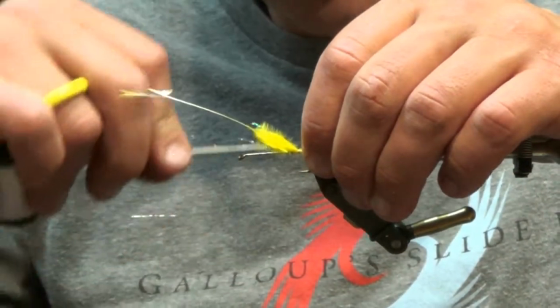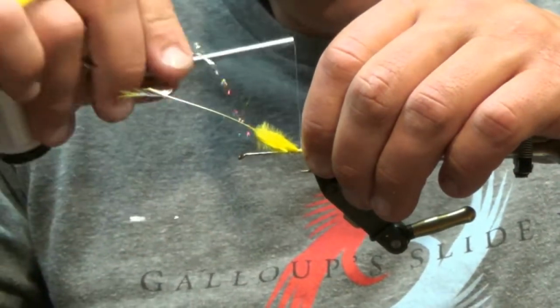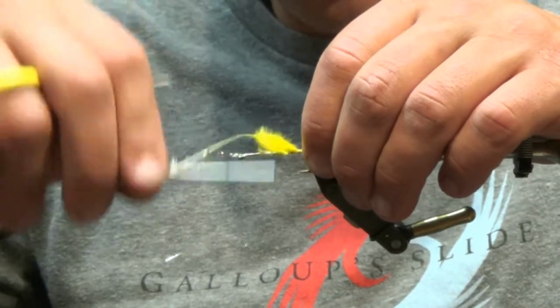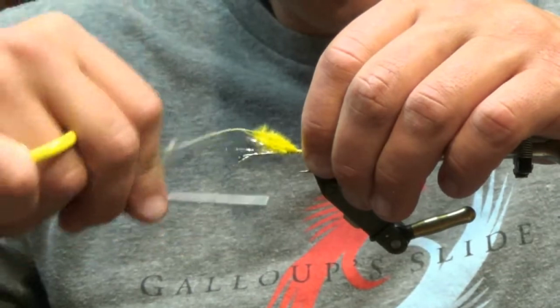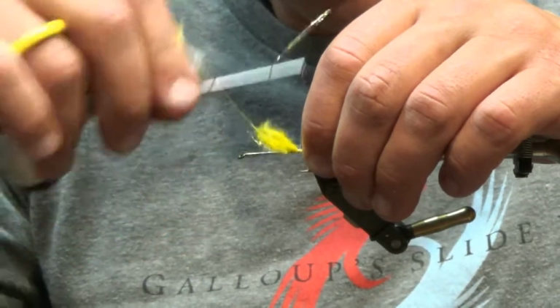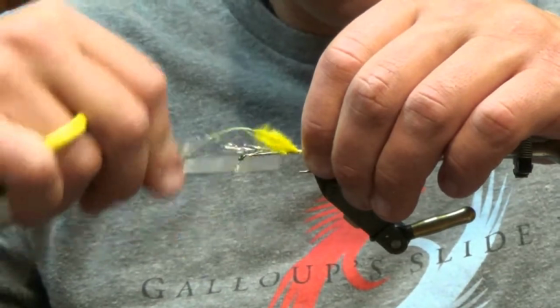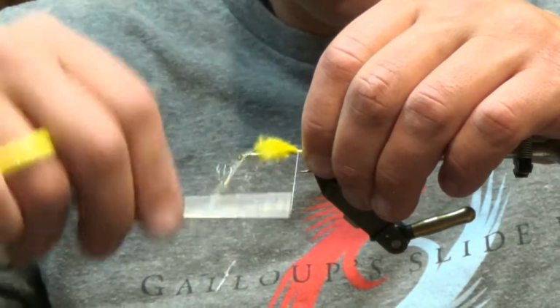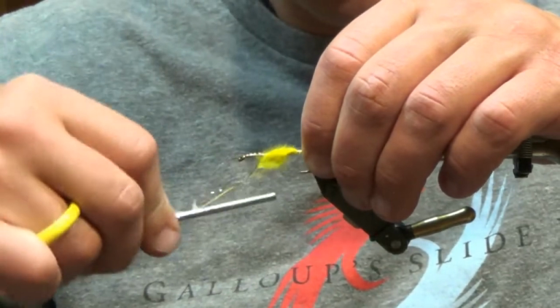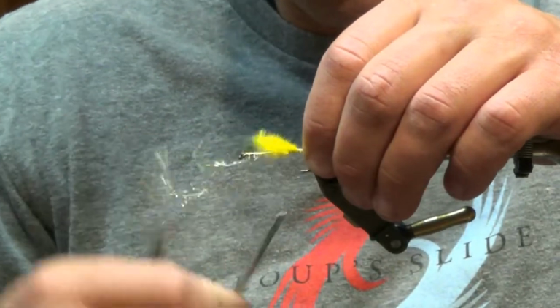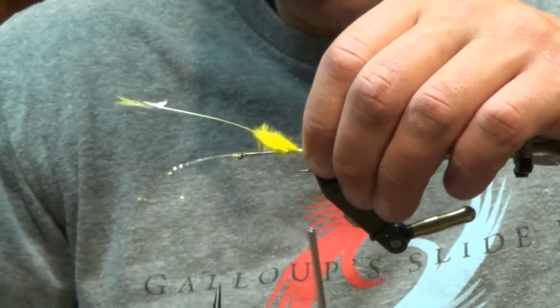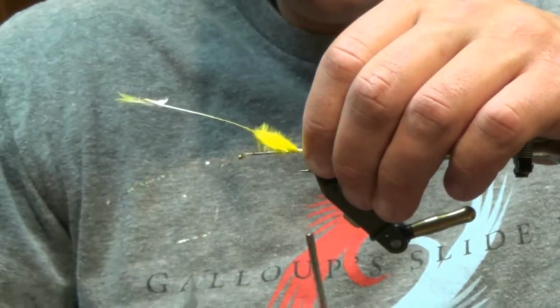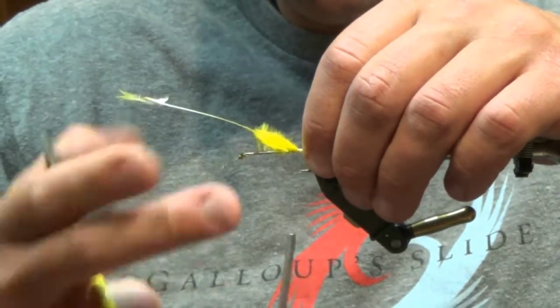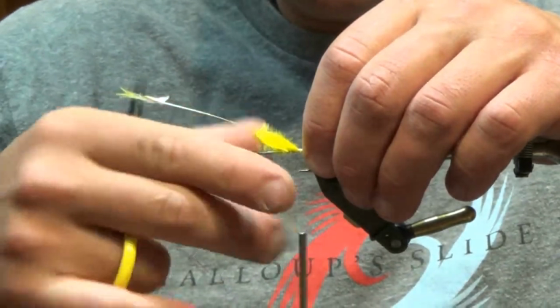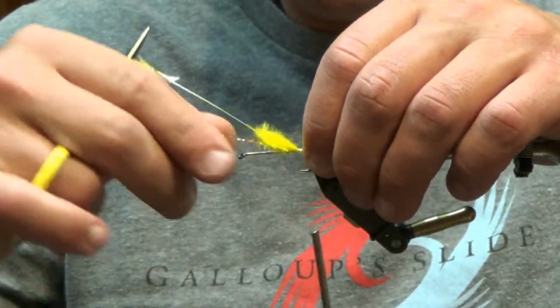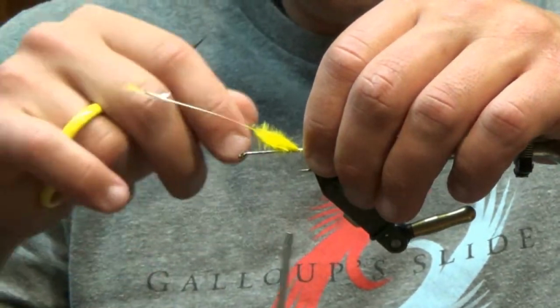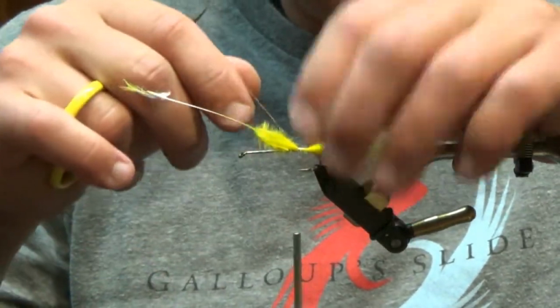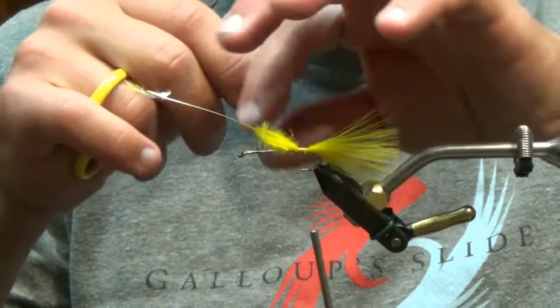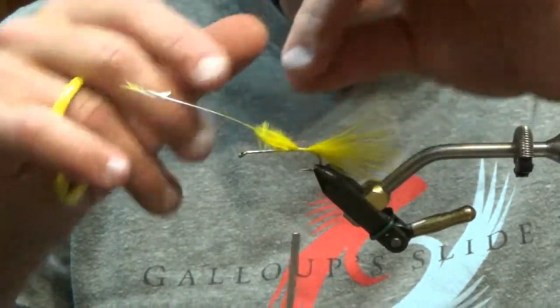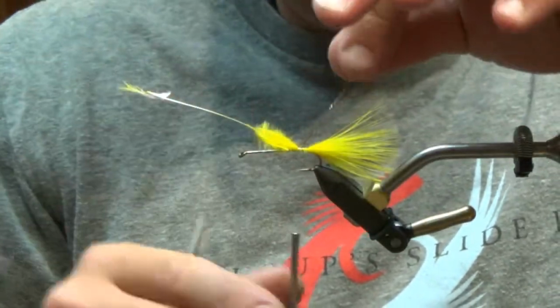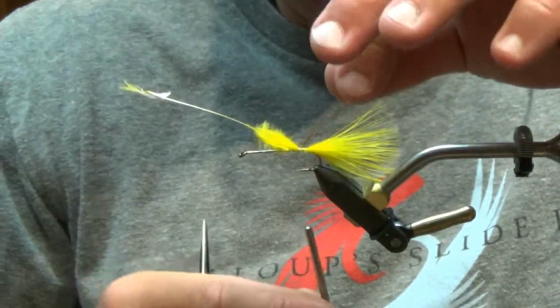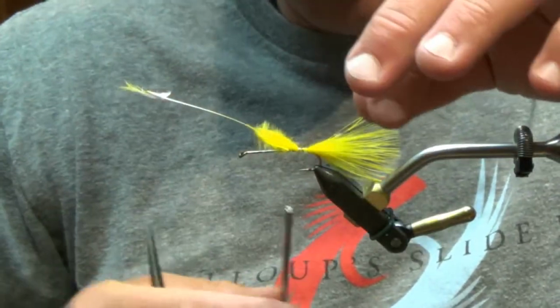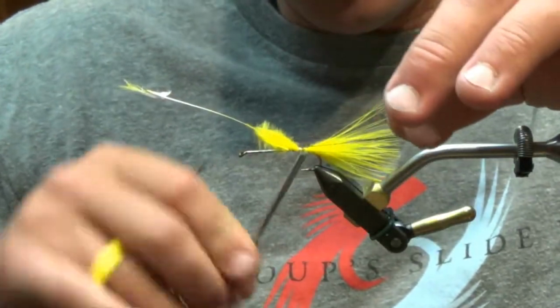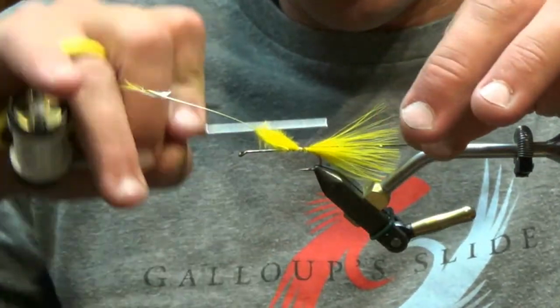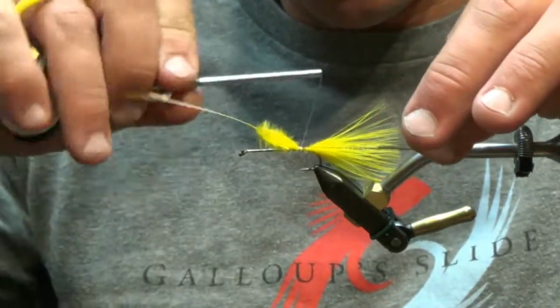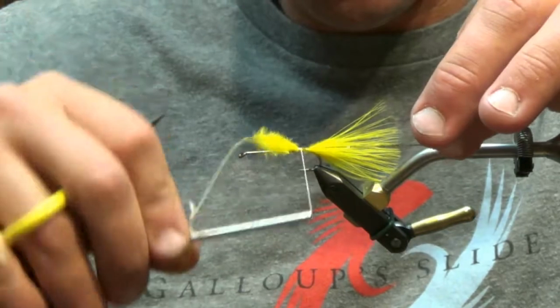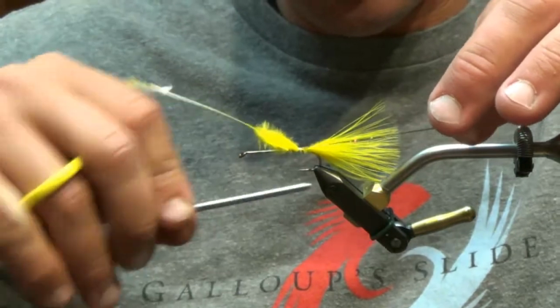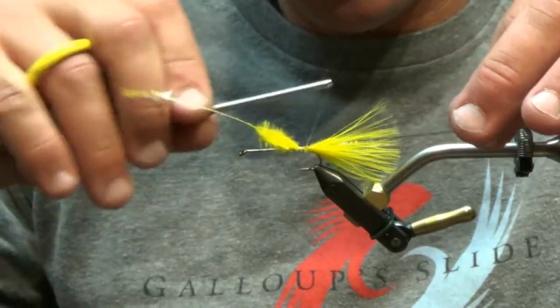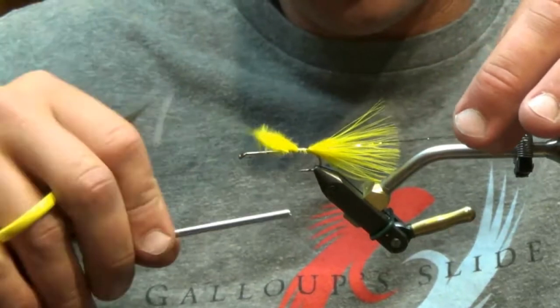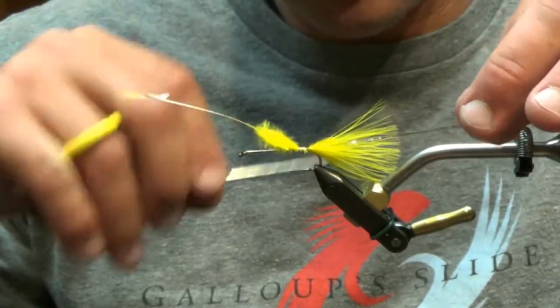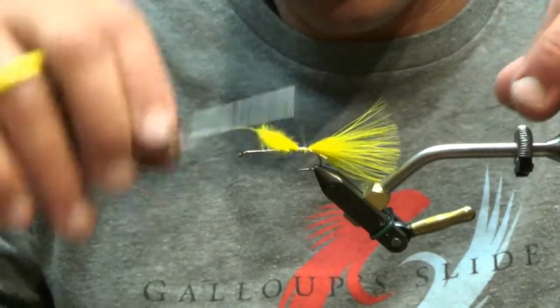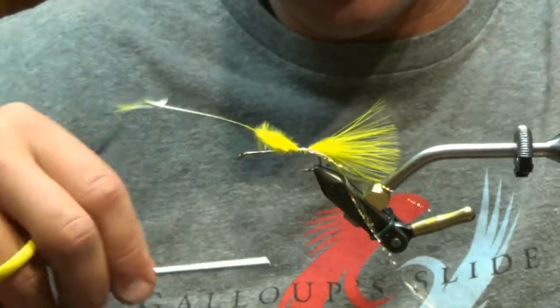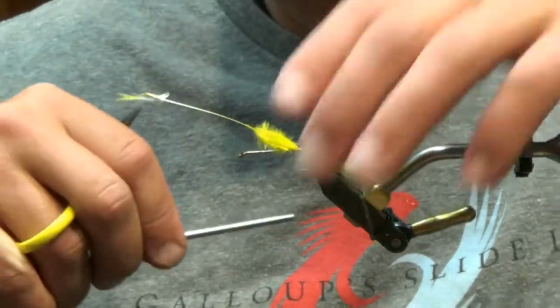Advance it to where you left off with your marabou stack, bring it on the opposite side, and just kind of lay it over.